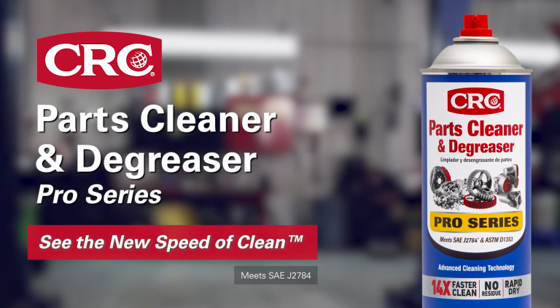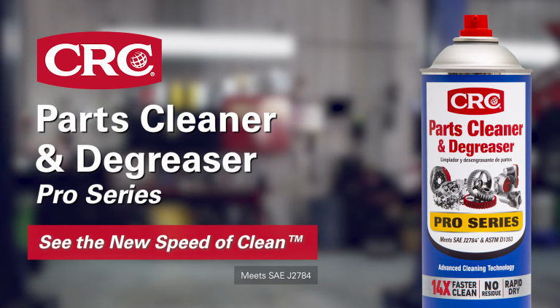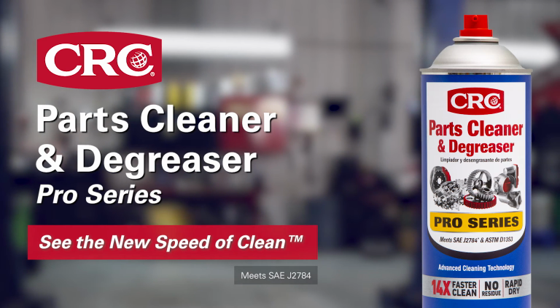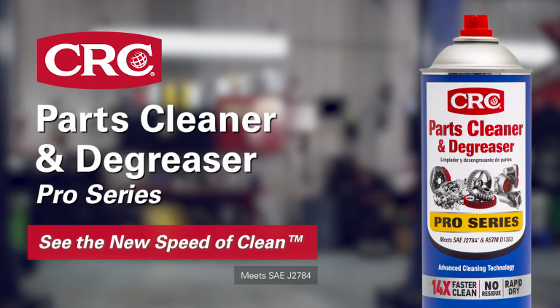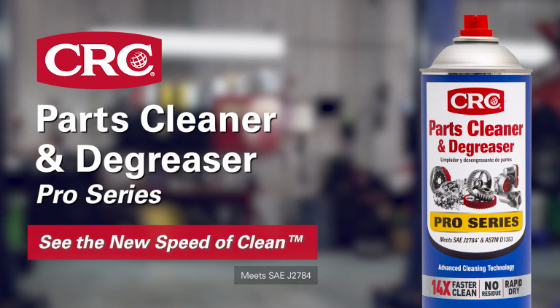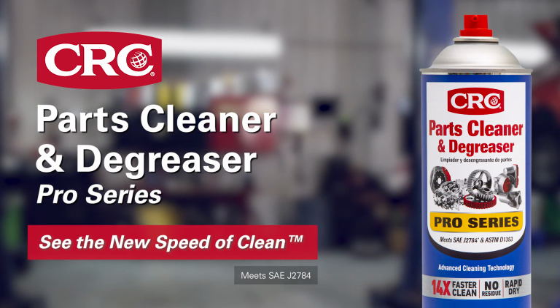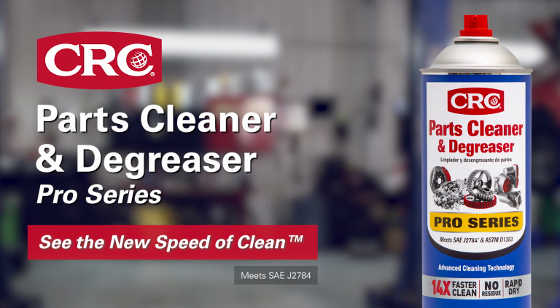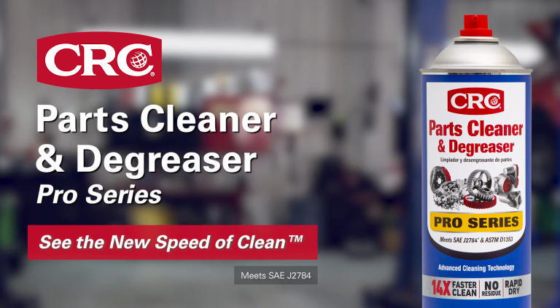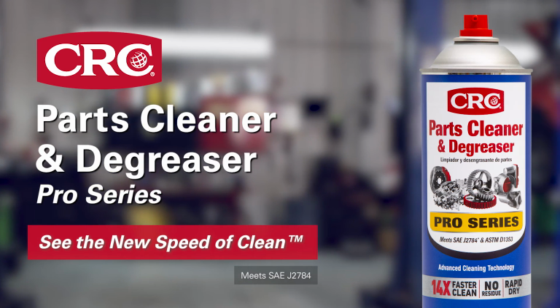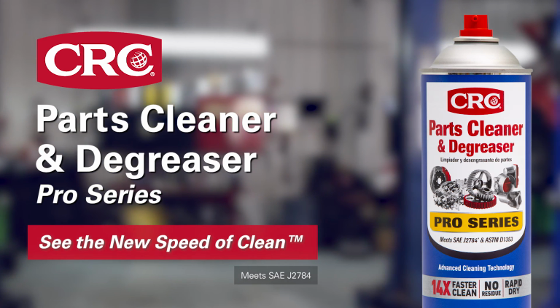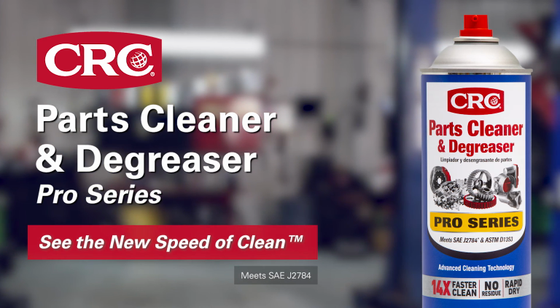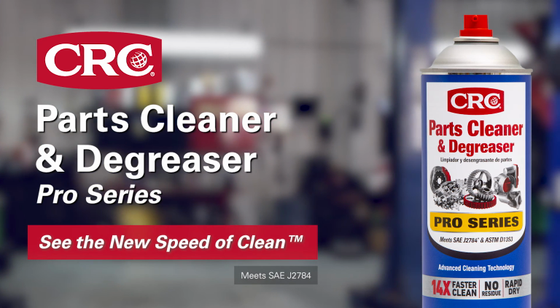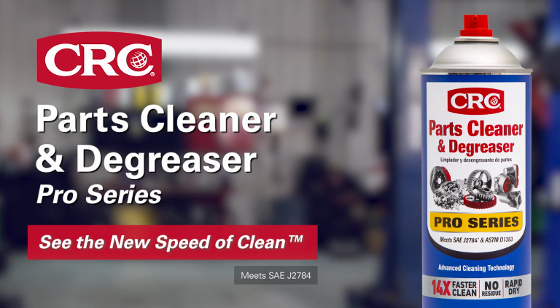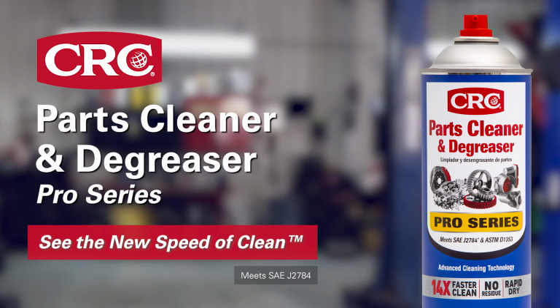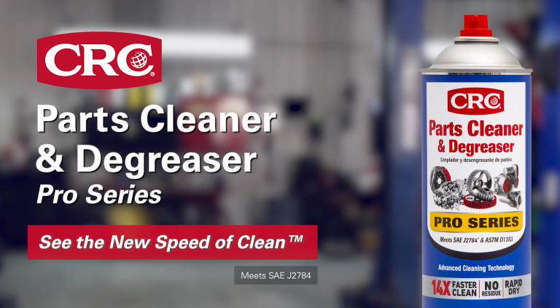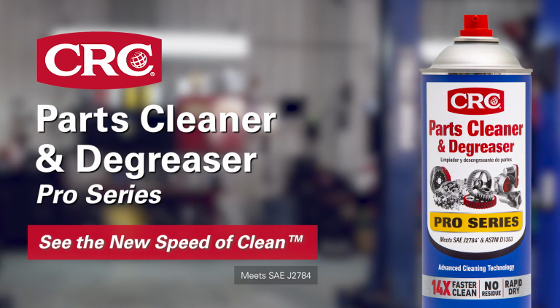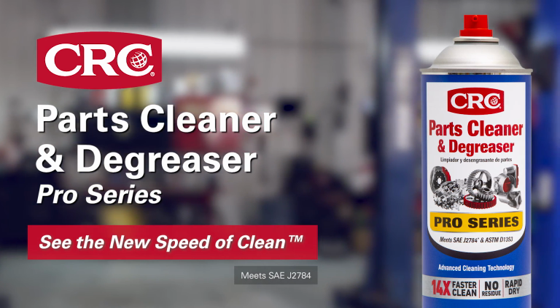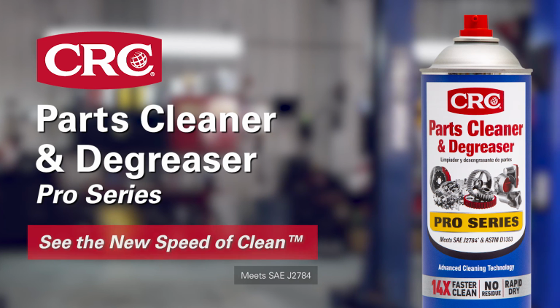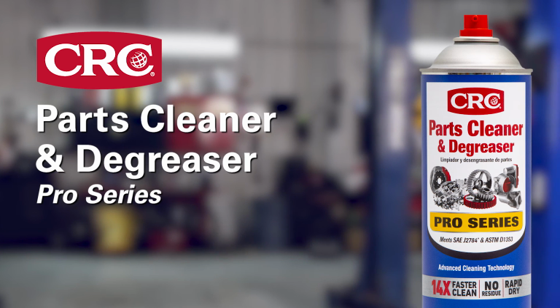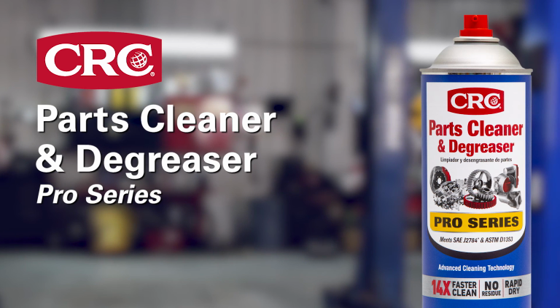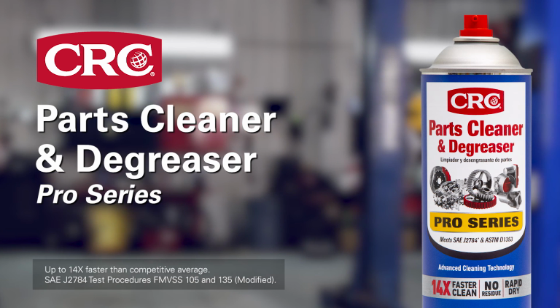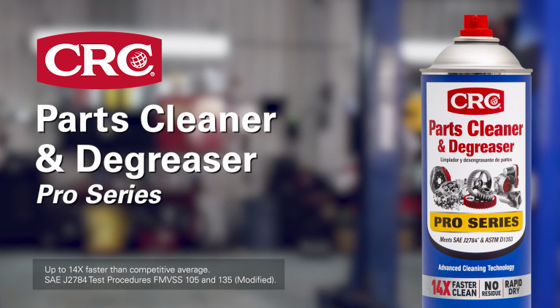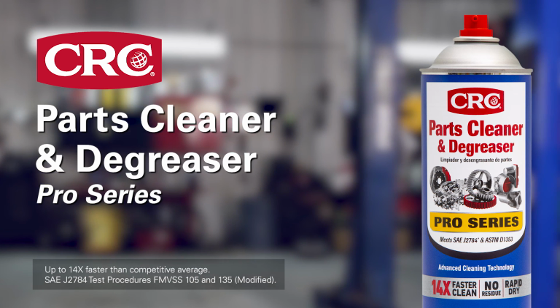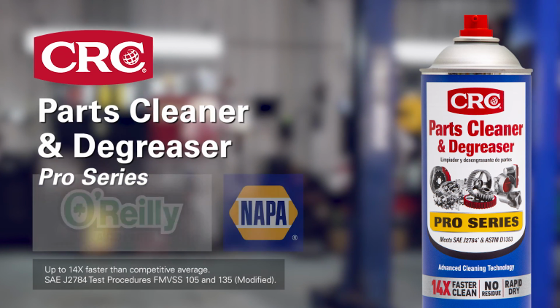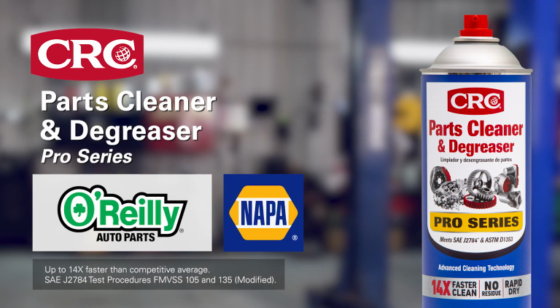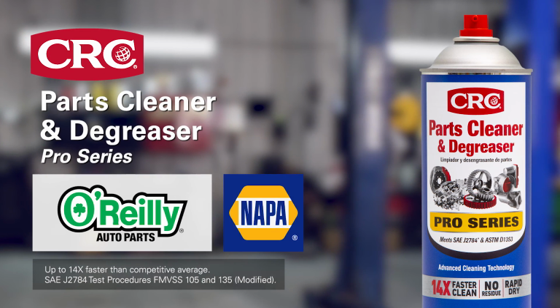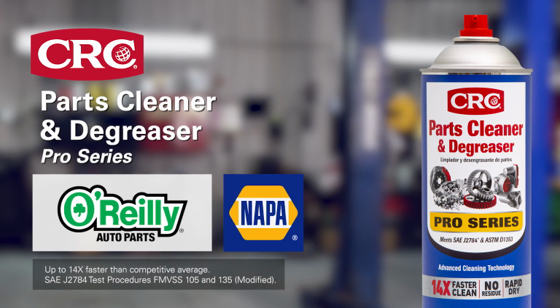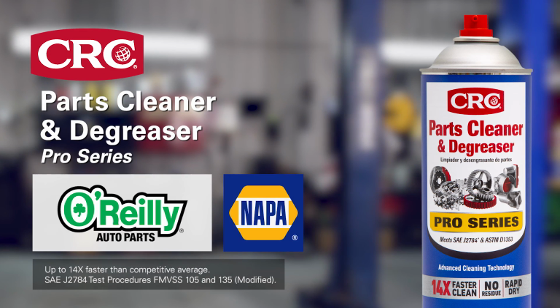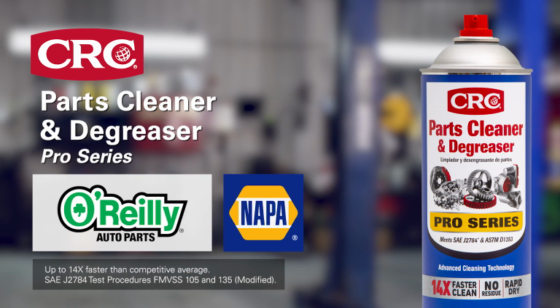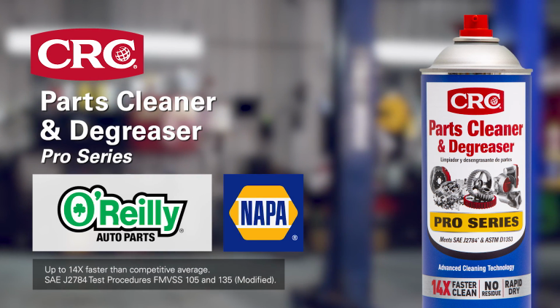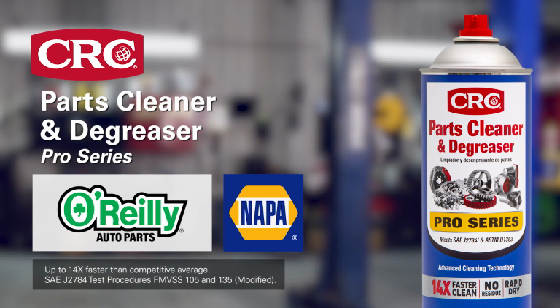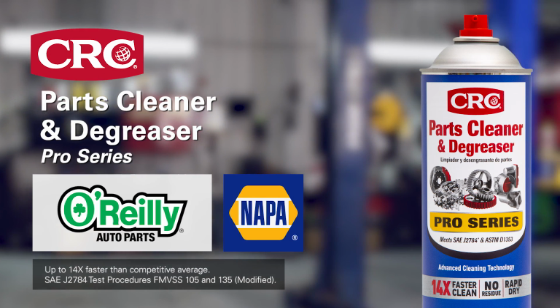Get CRC Parts Cleaner and Degreaser and see the new Speed of Clean. Available online and at auto parts stores near you.